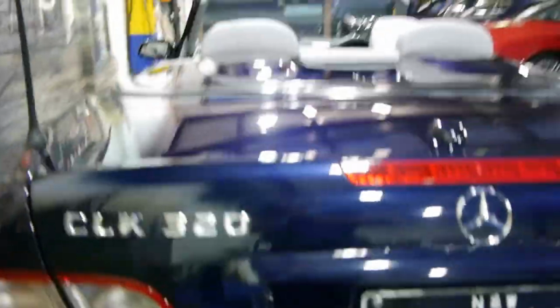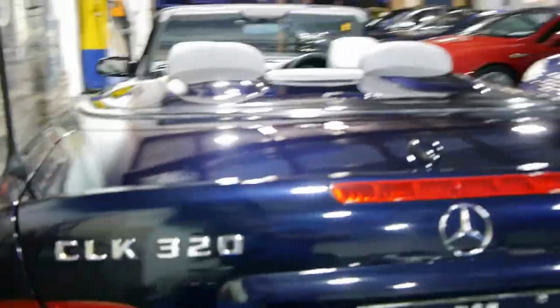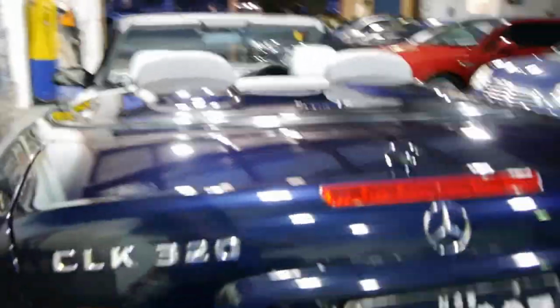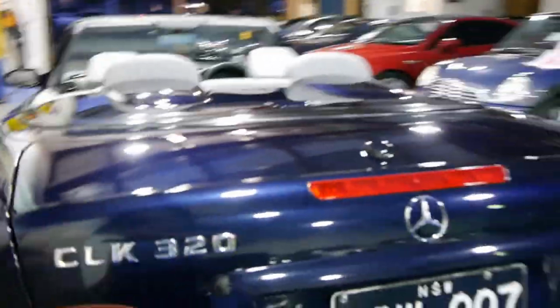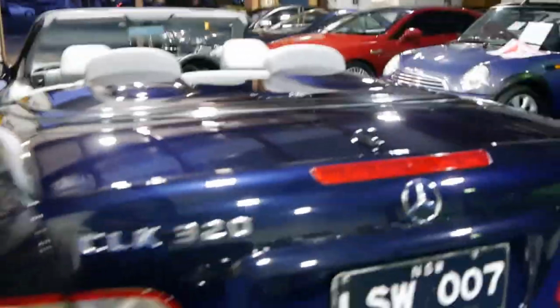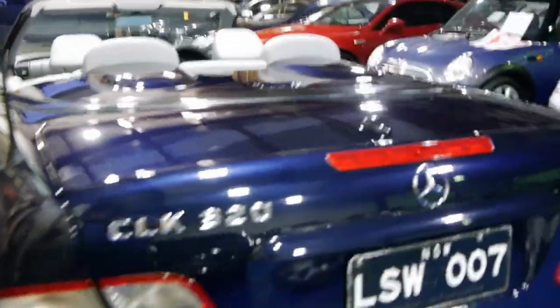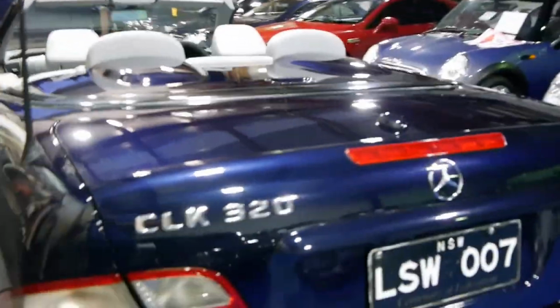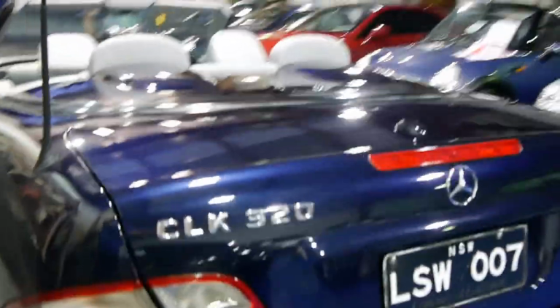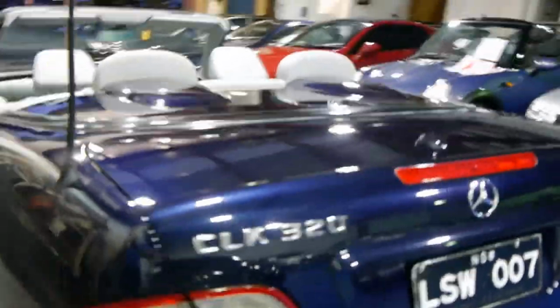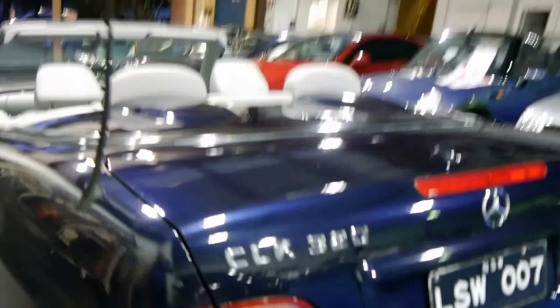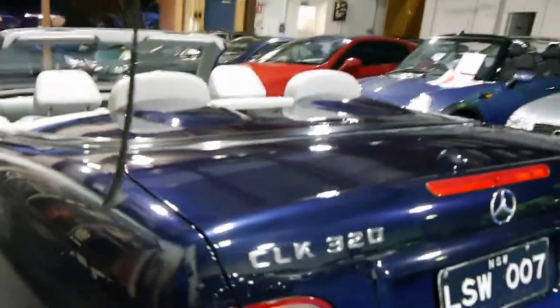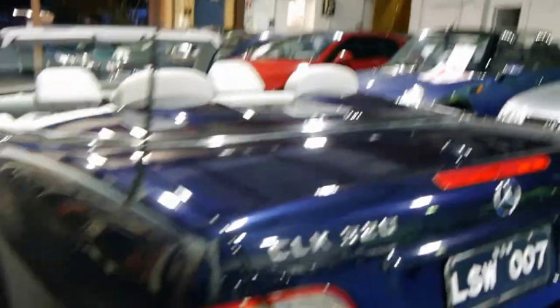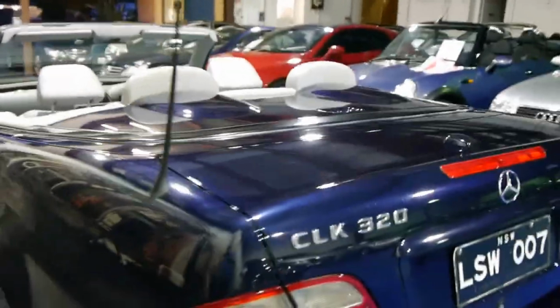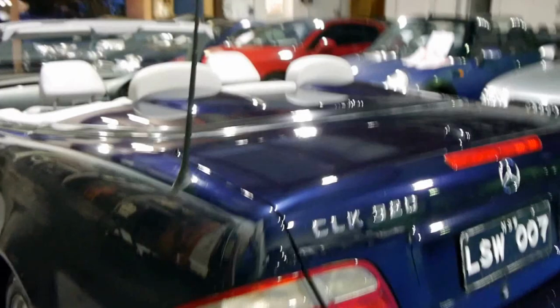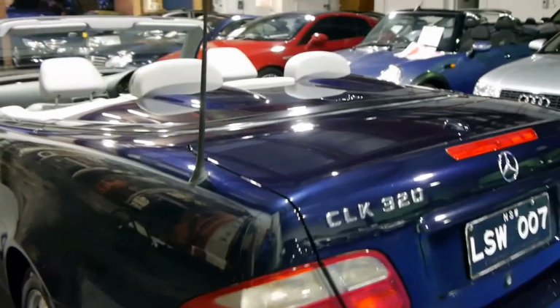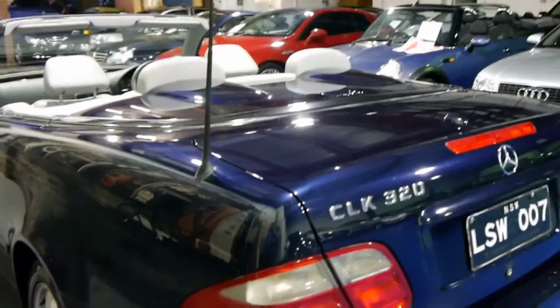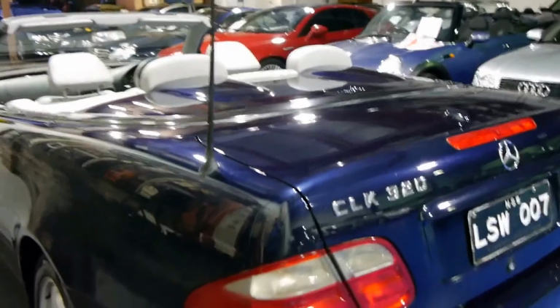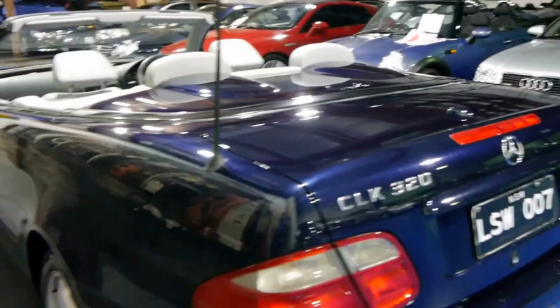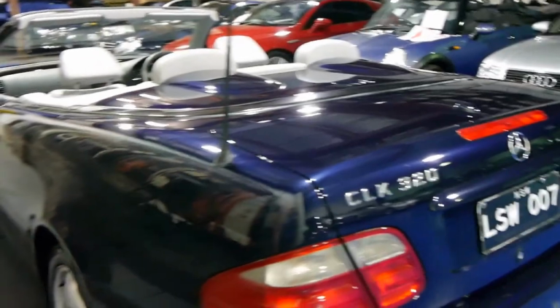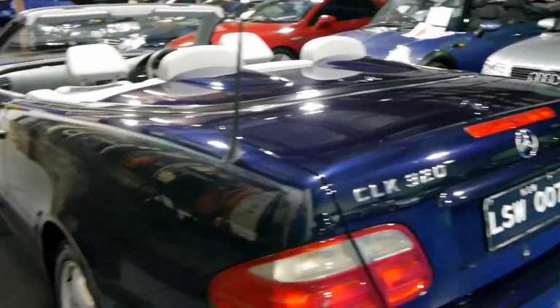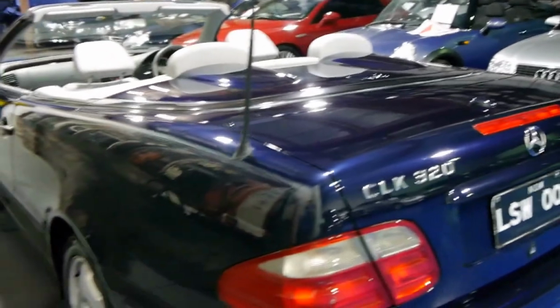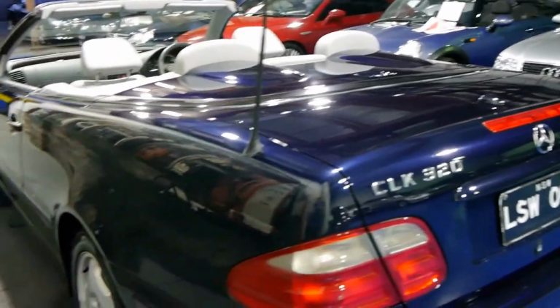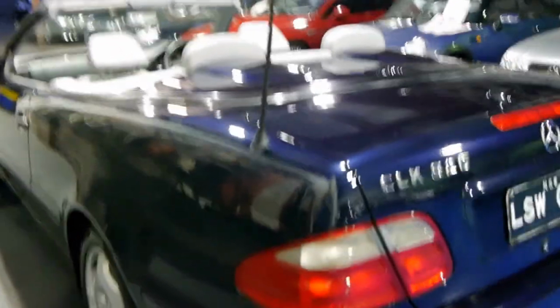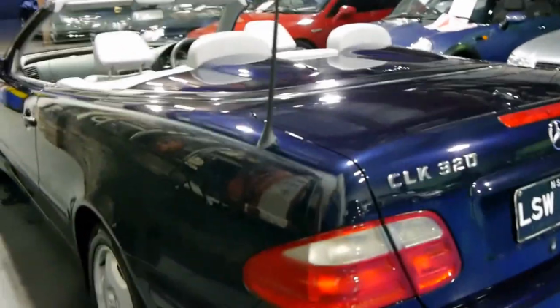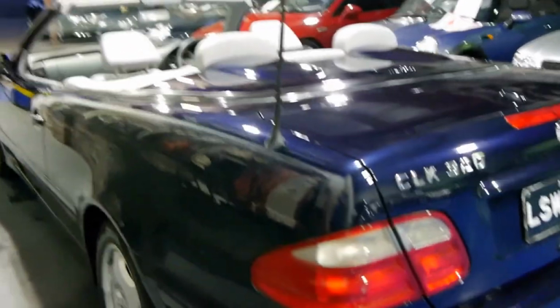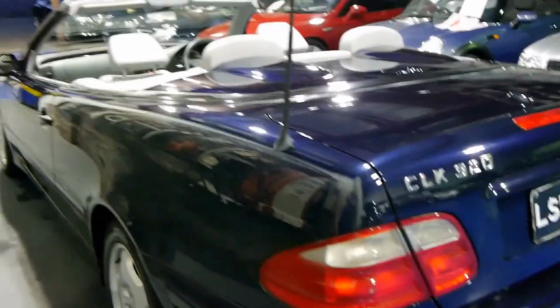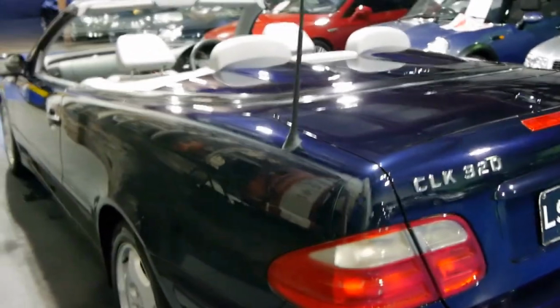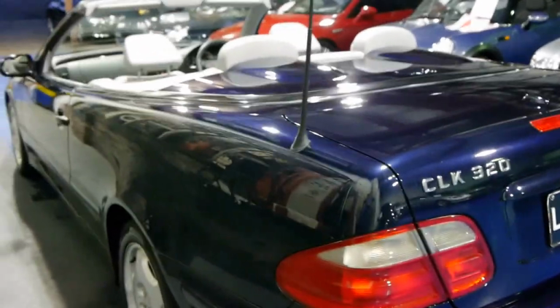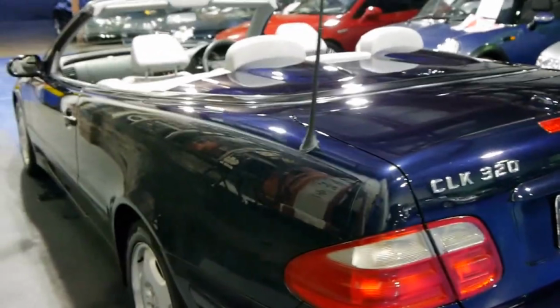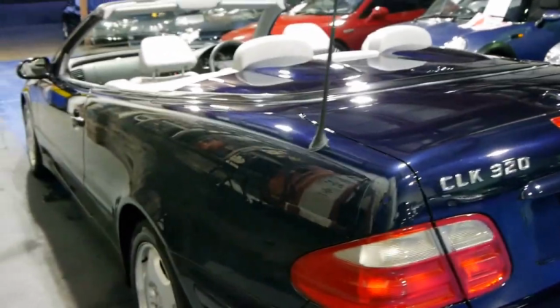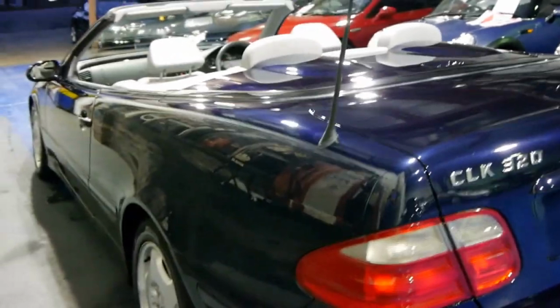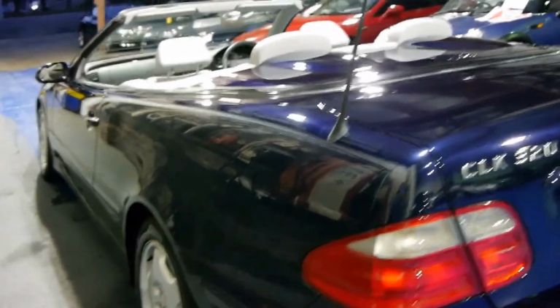The 320 engine is a beautiful engine. It's nice and smooth and quiet and has a very good fuel consumption.